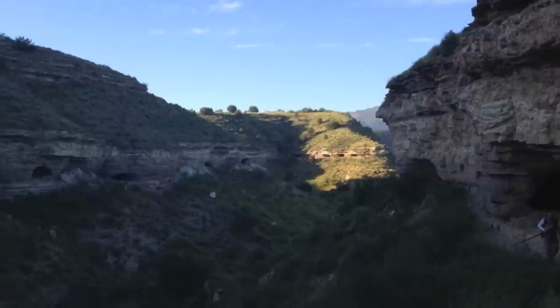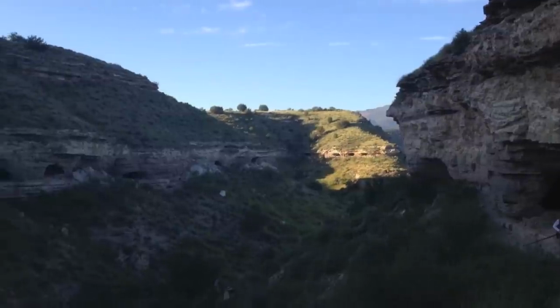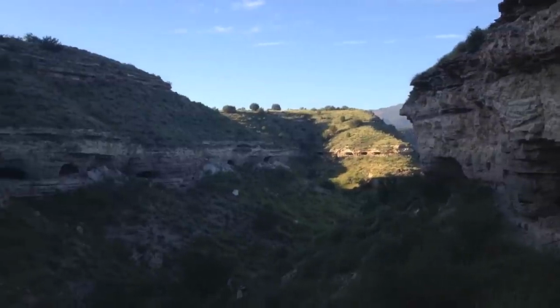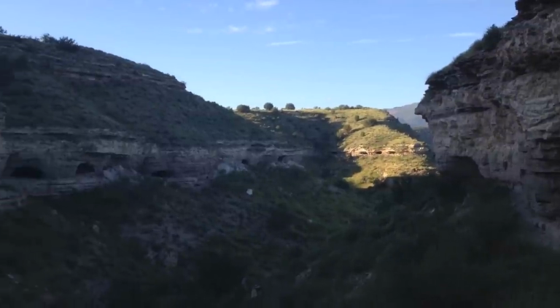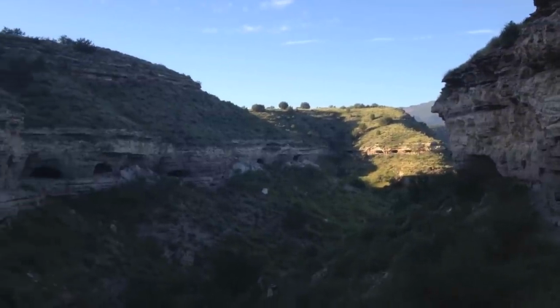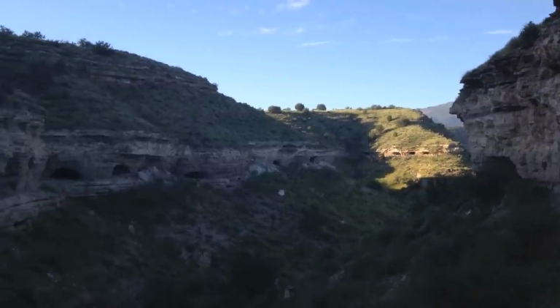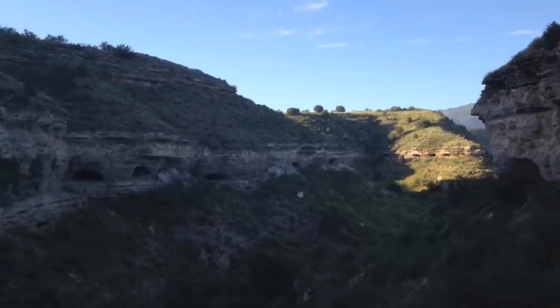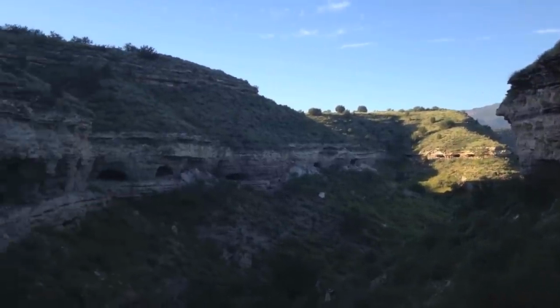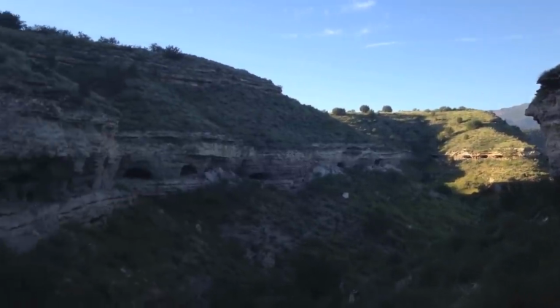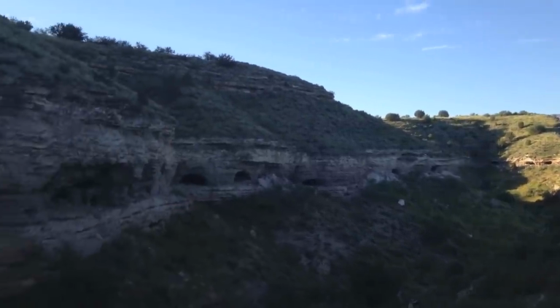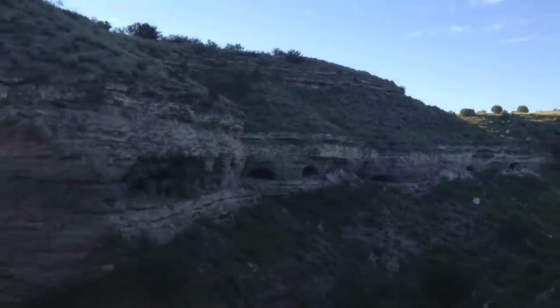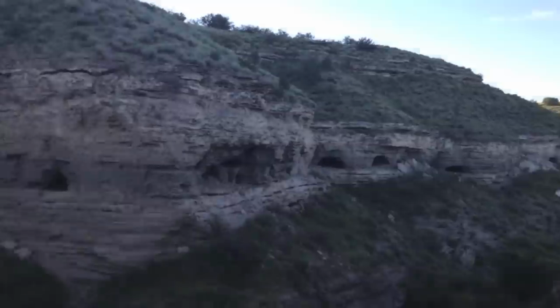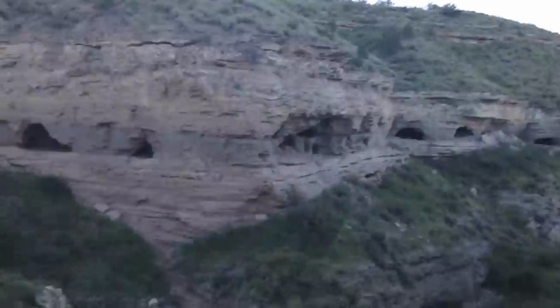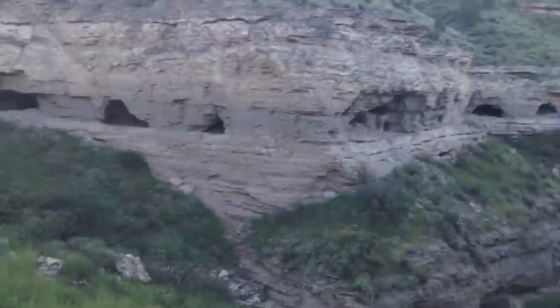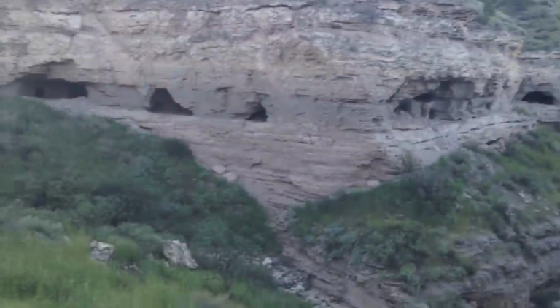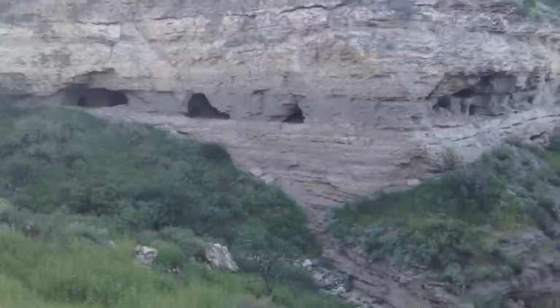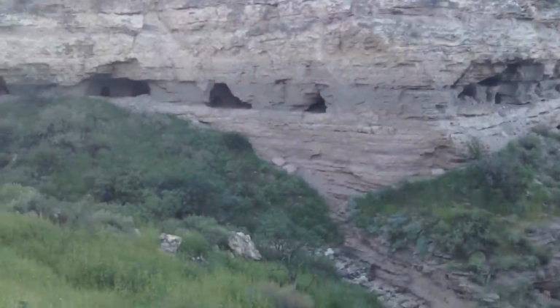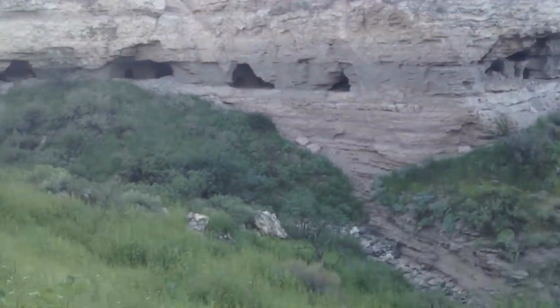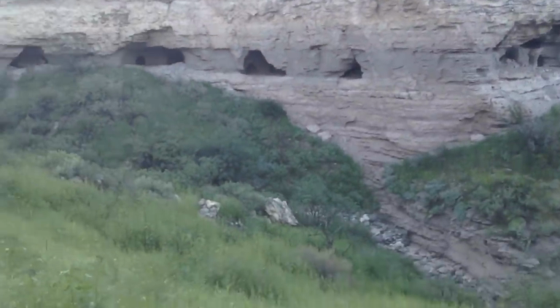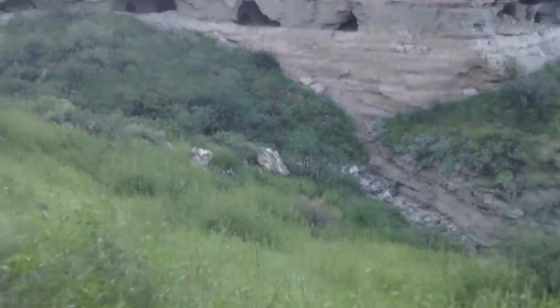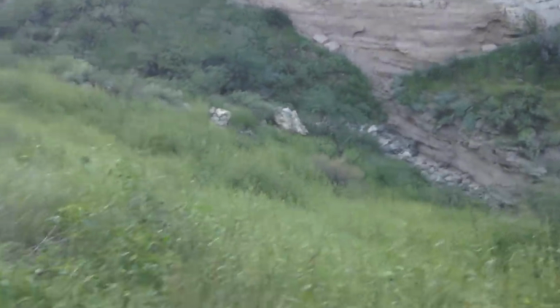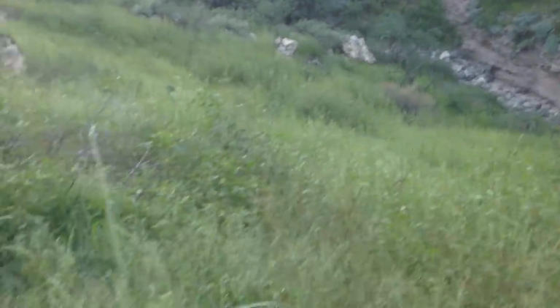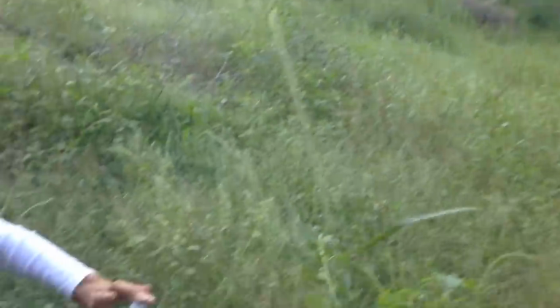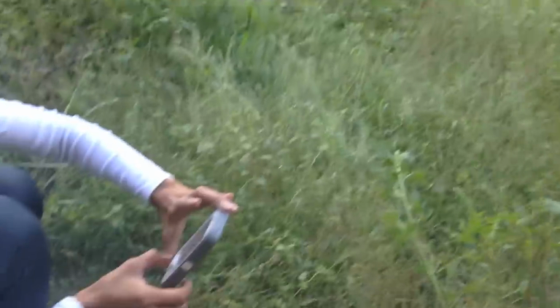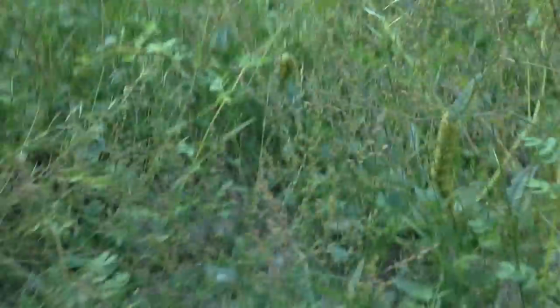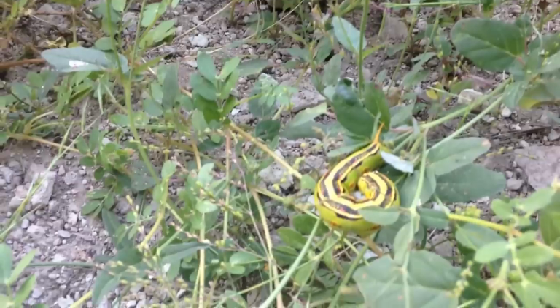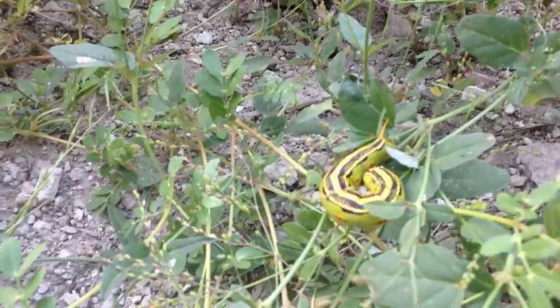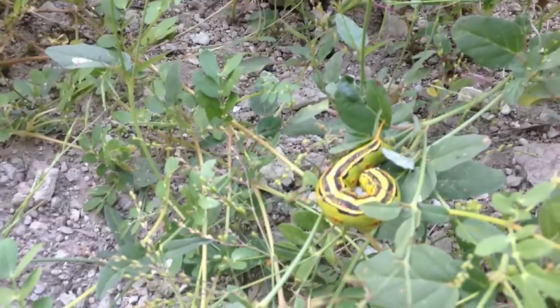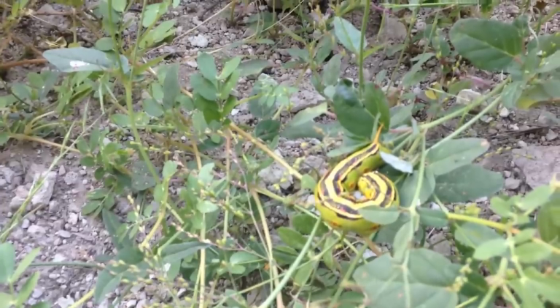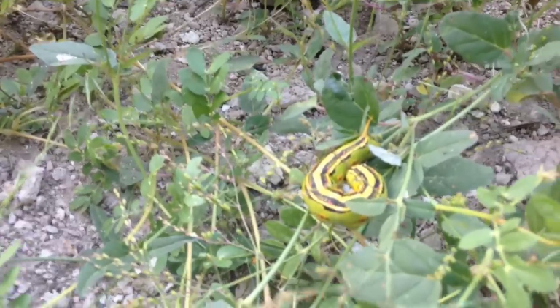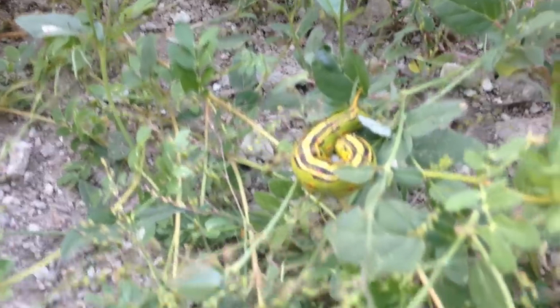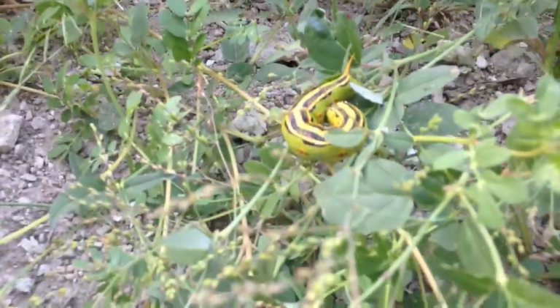What a caterpillar. It's gorgeous. Wow, look at him.